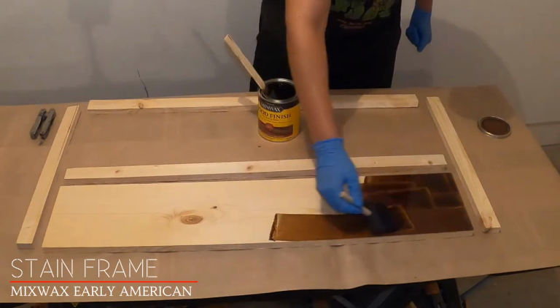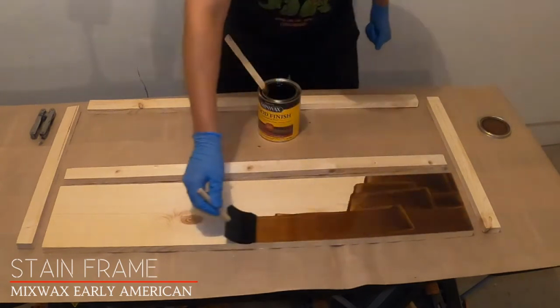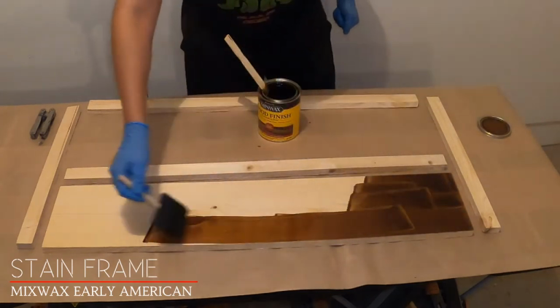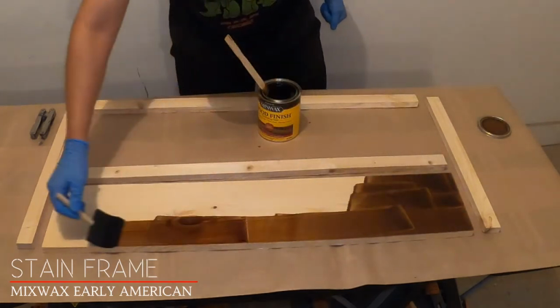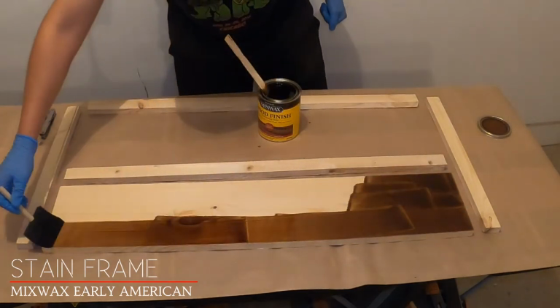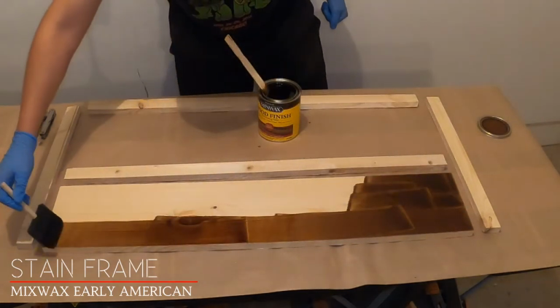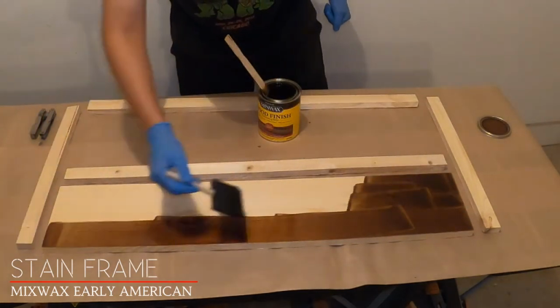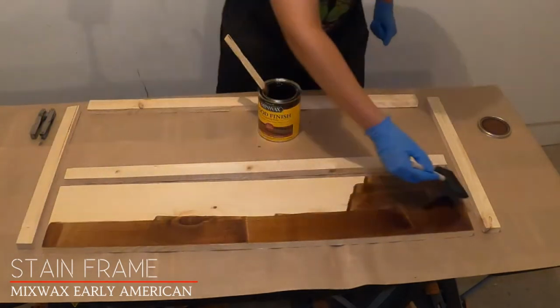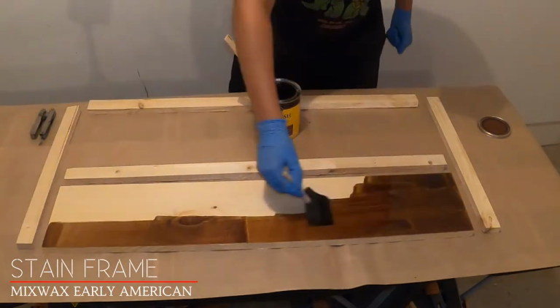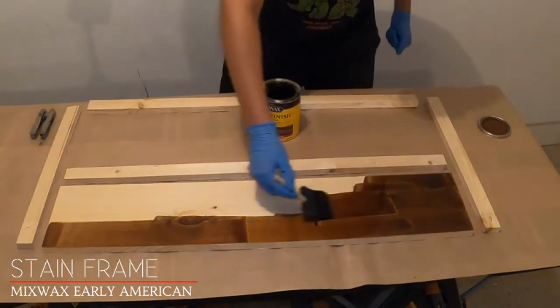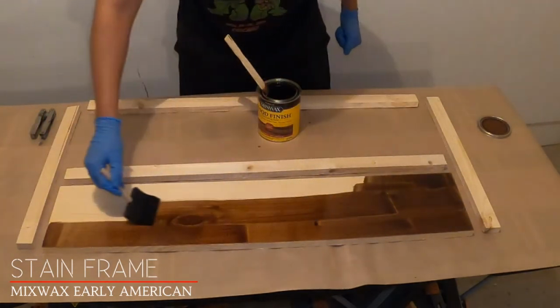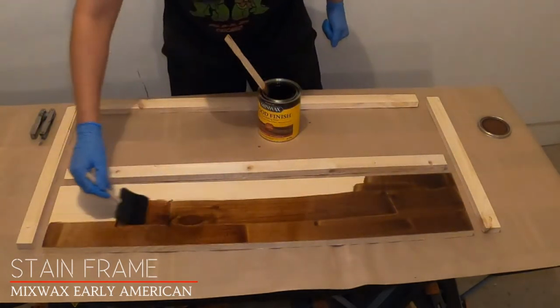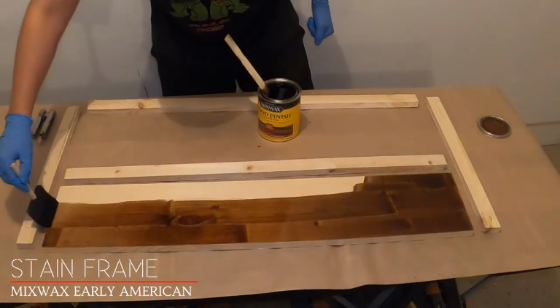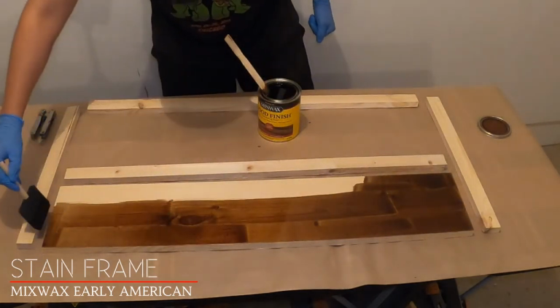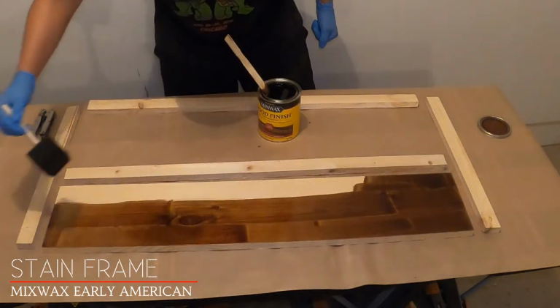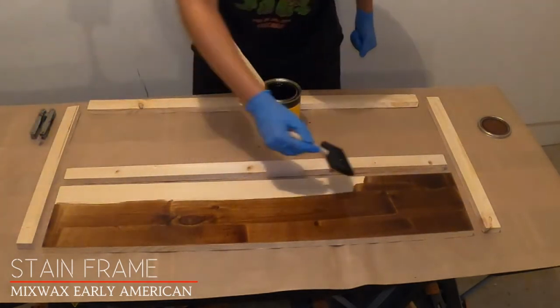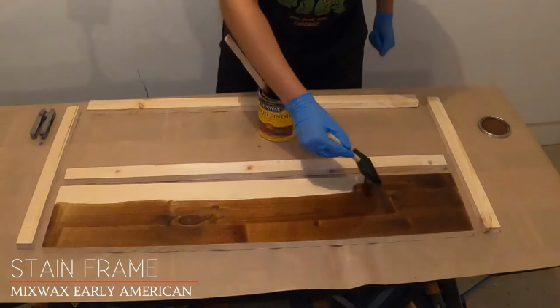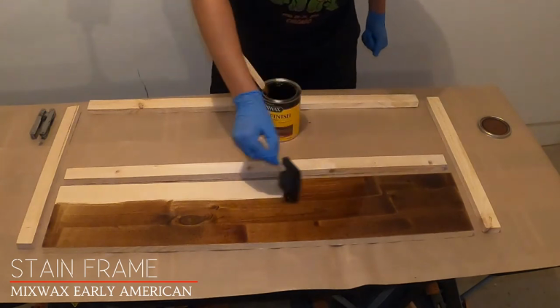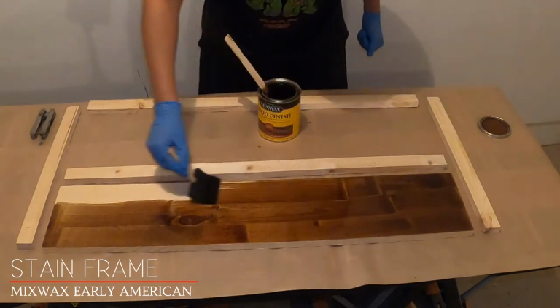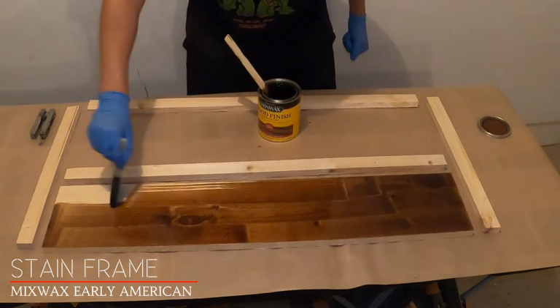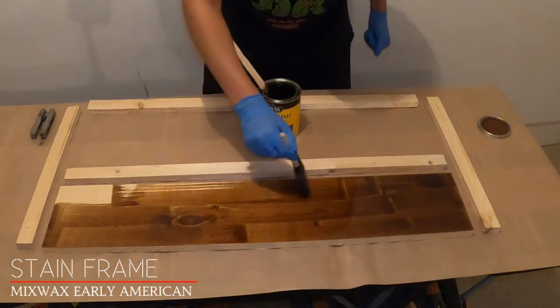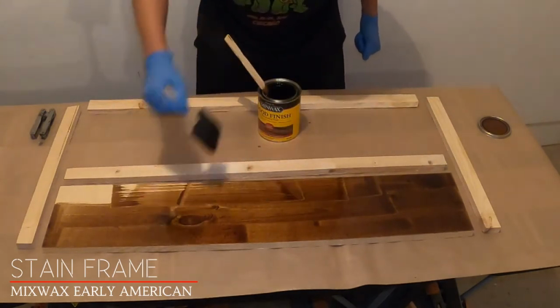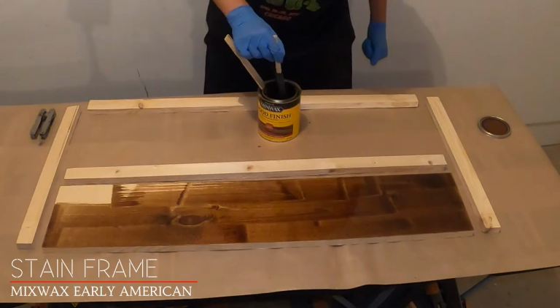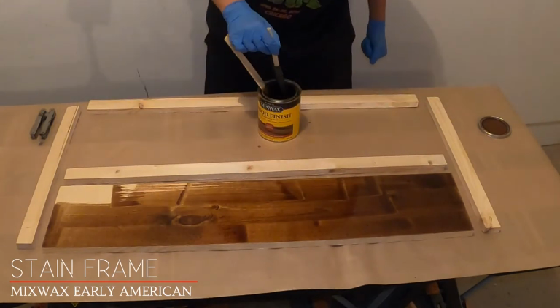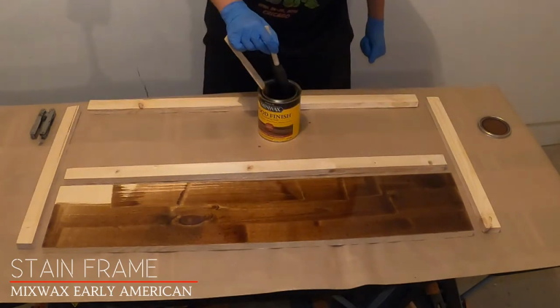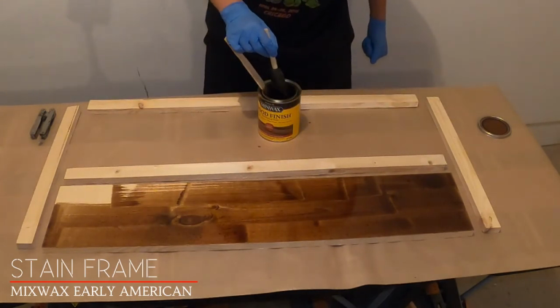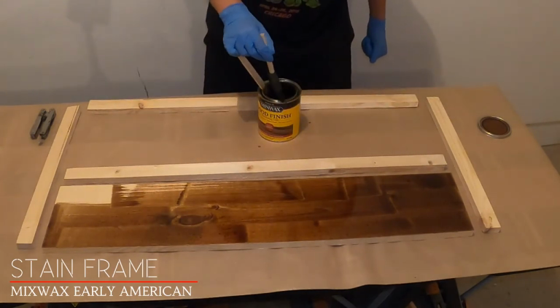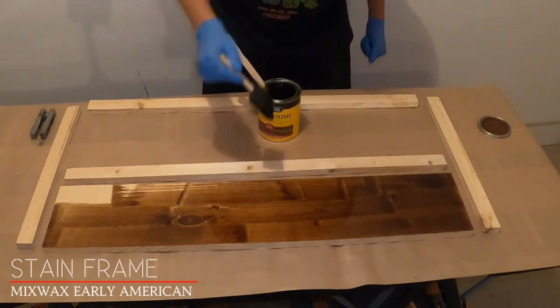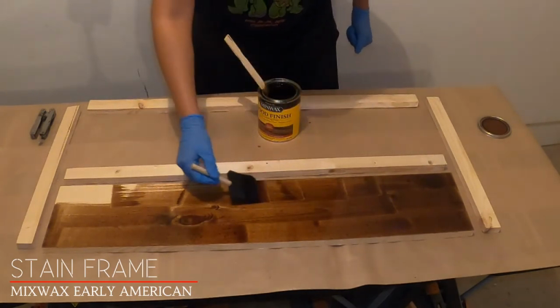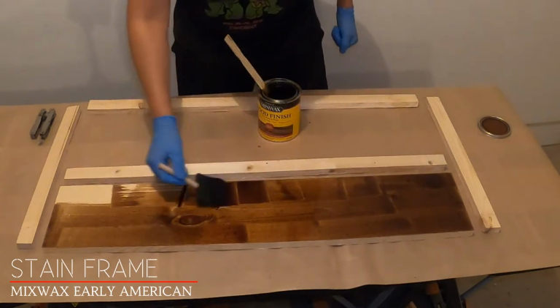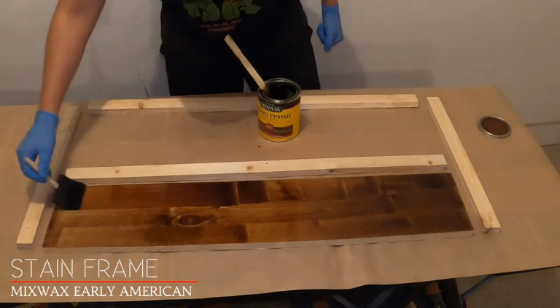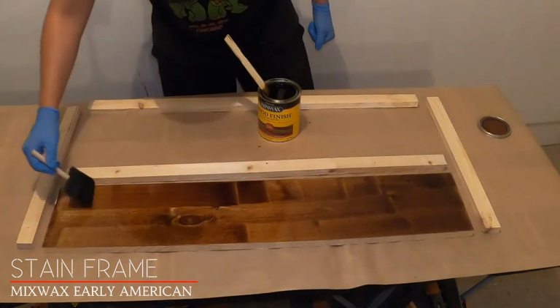I stained the outside of the frame with Minwax Early American. I applied the stain with a brush and used an old t-shirt or towel to wipe it off.